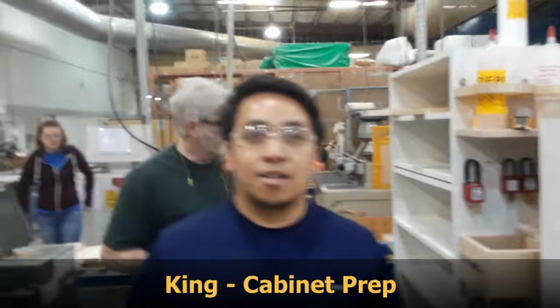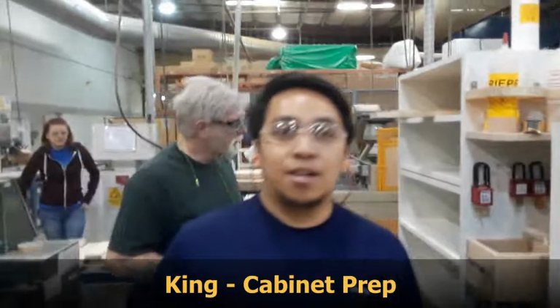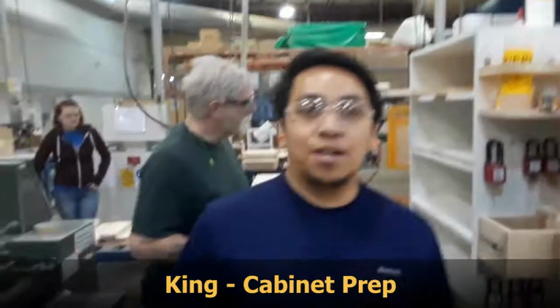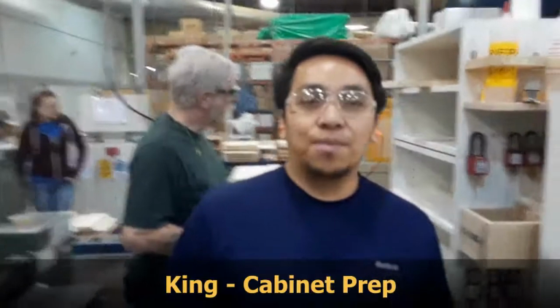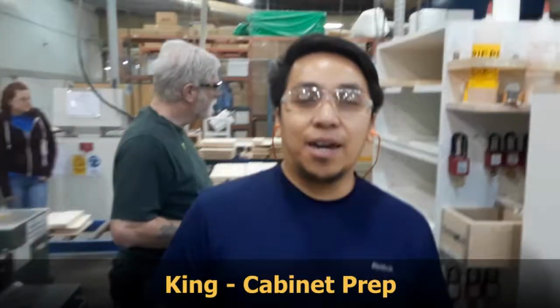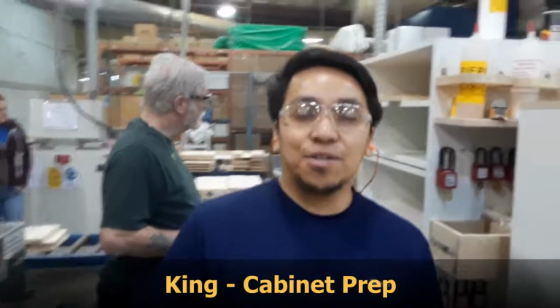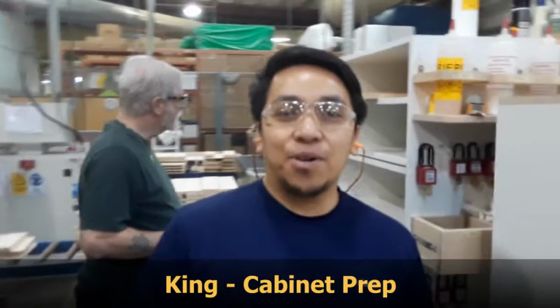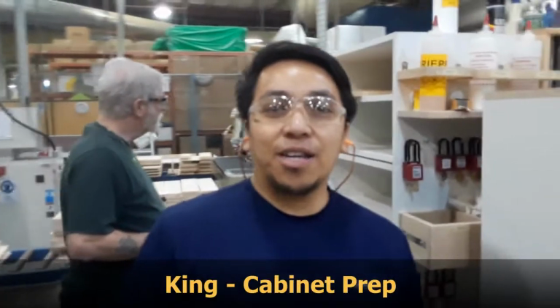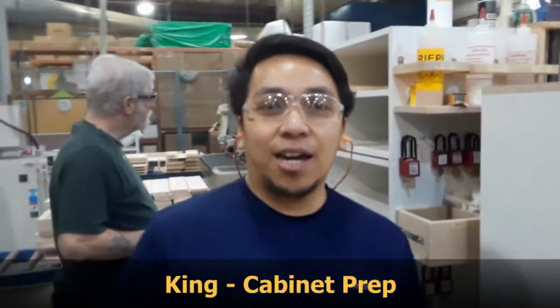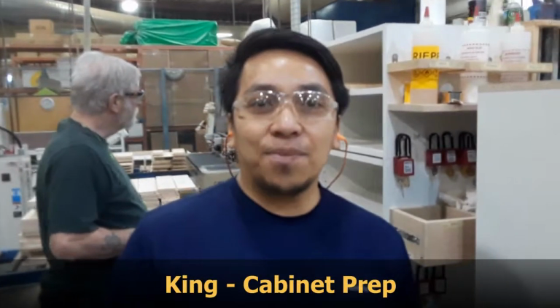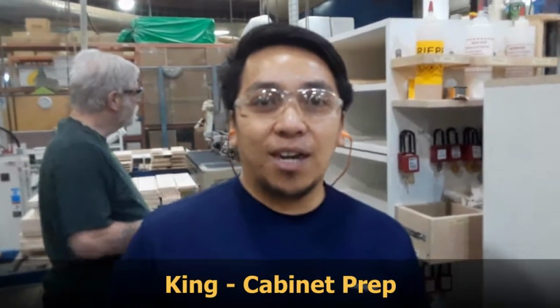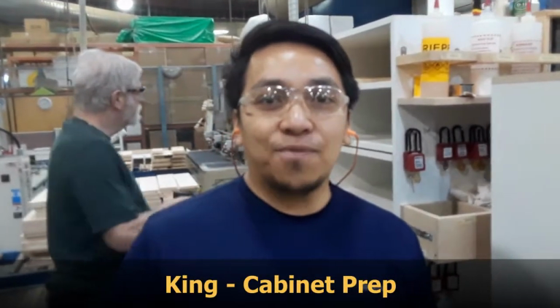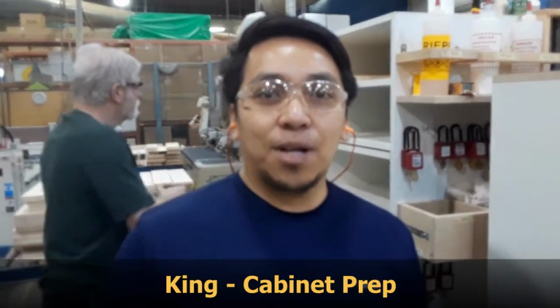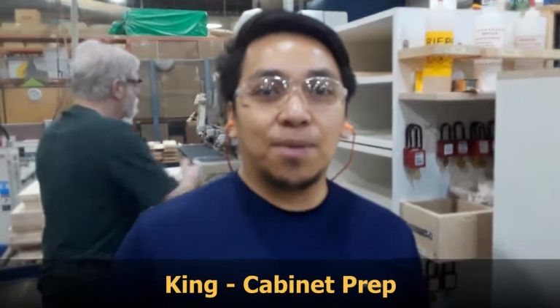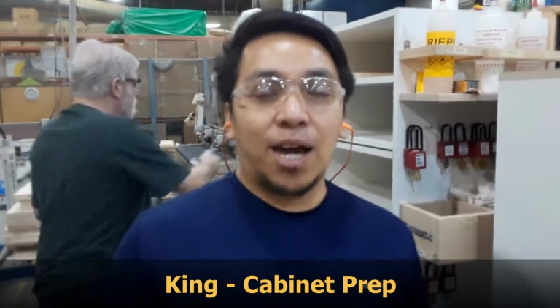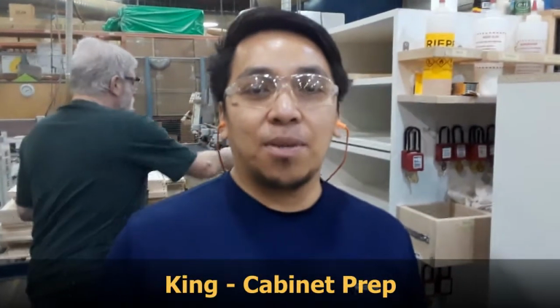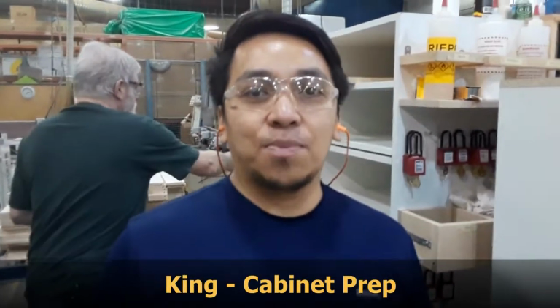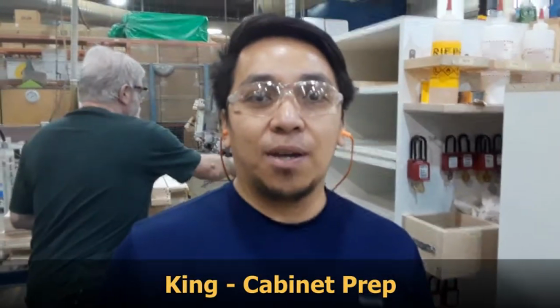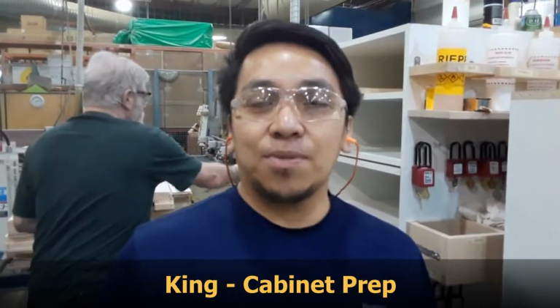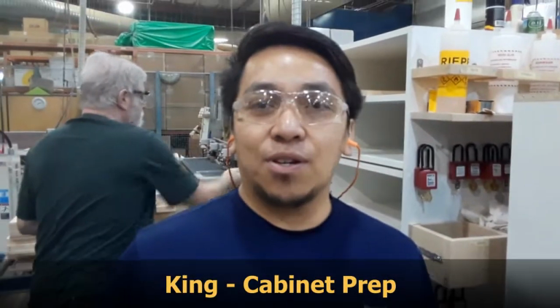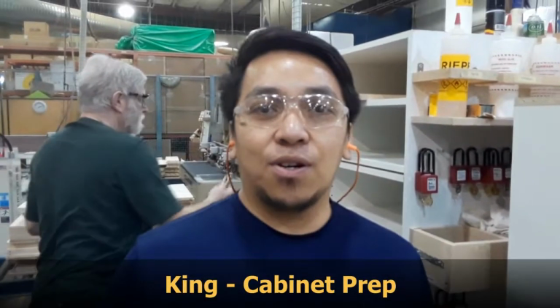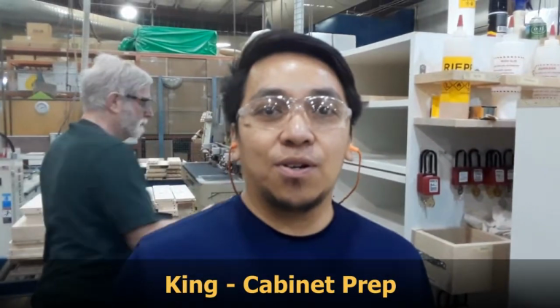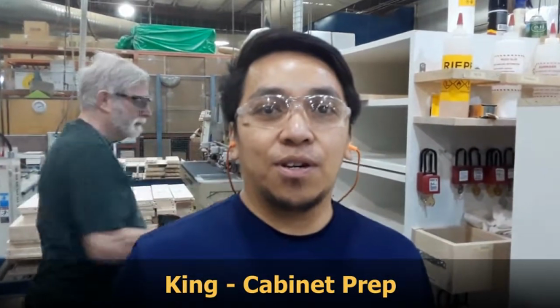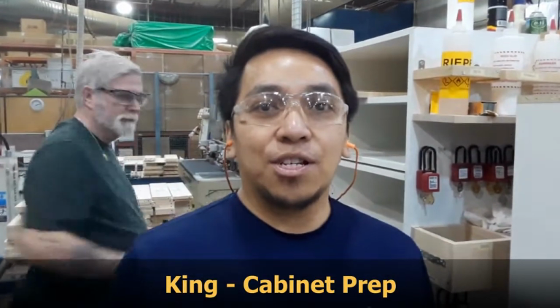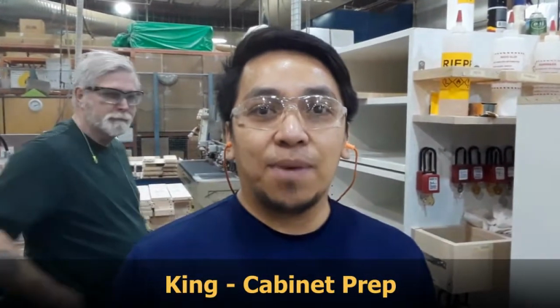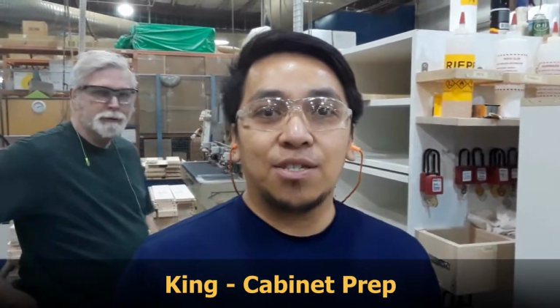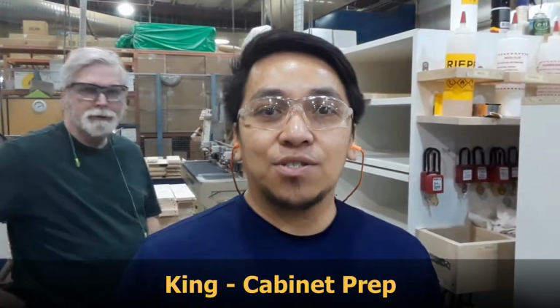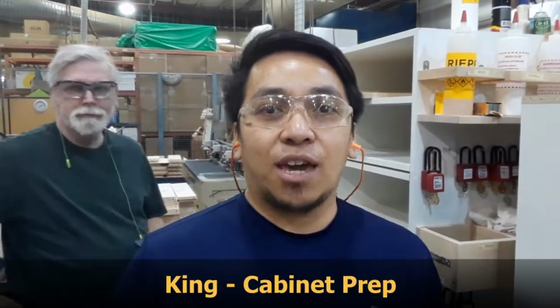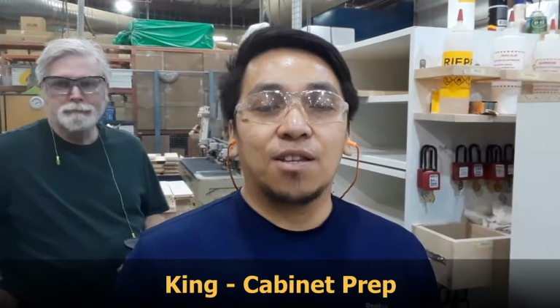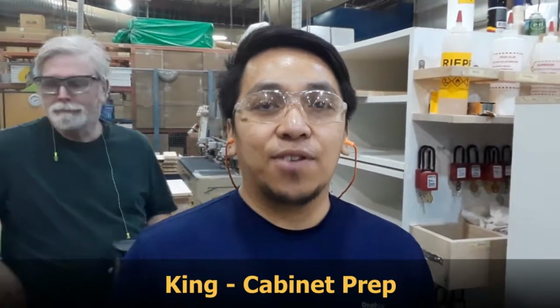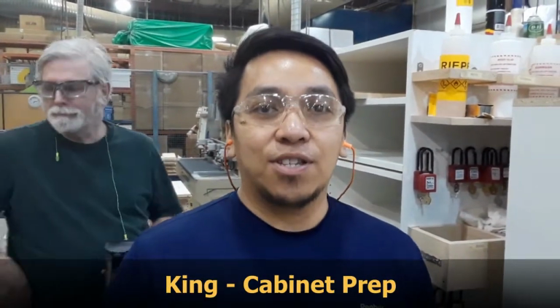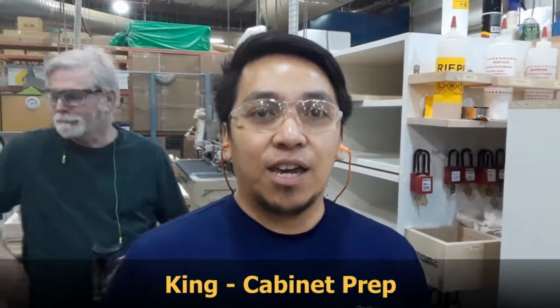Hi, good morning. I'm King from Tablin Prep. So here's my two-second news for today.